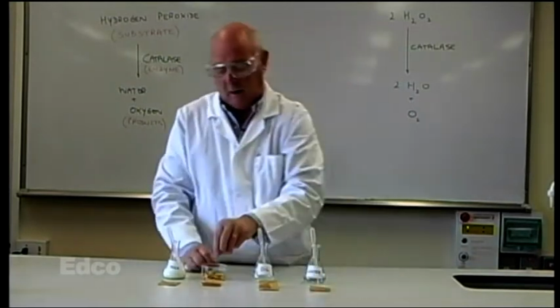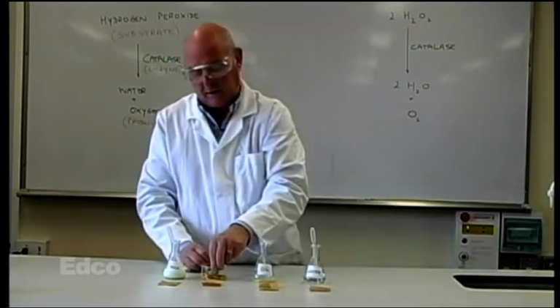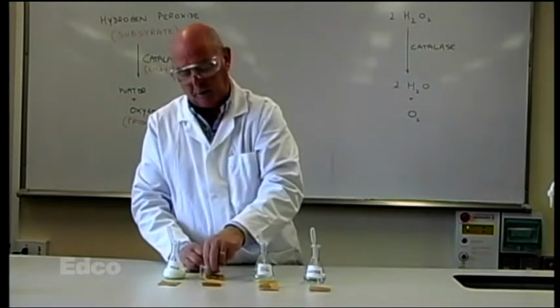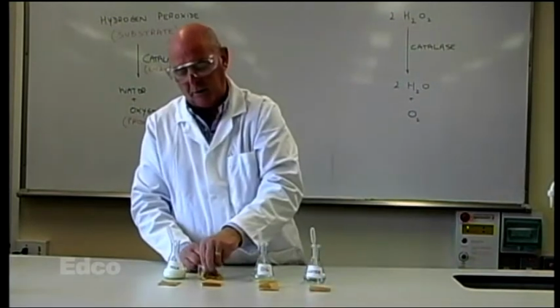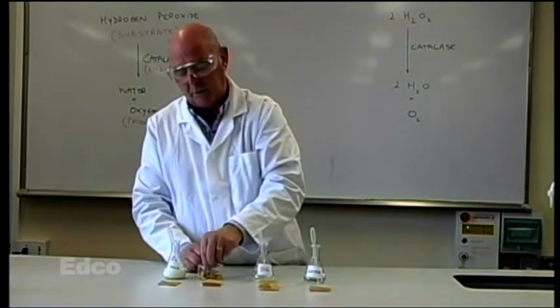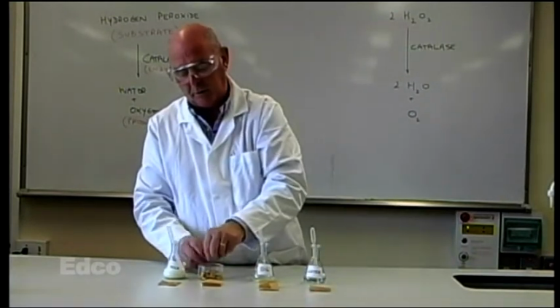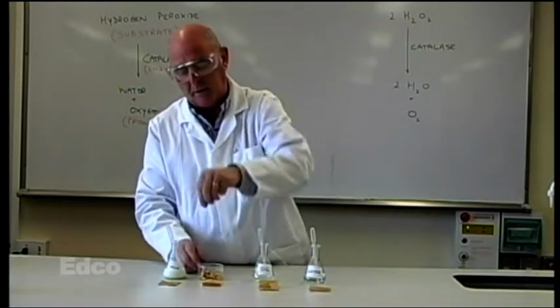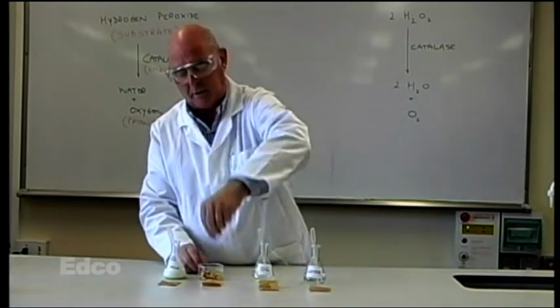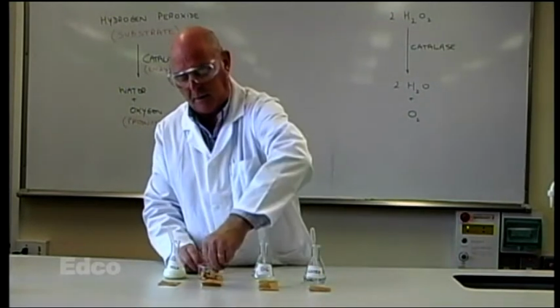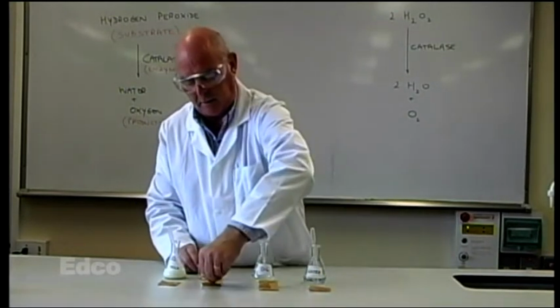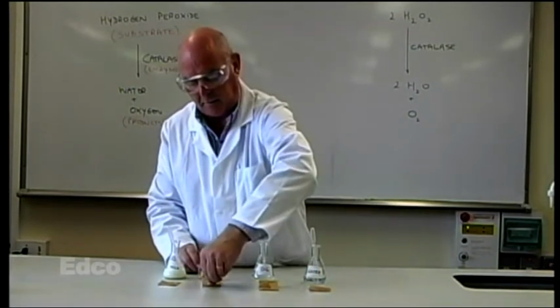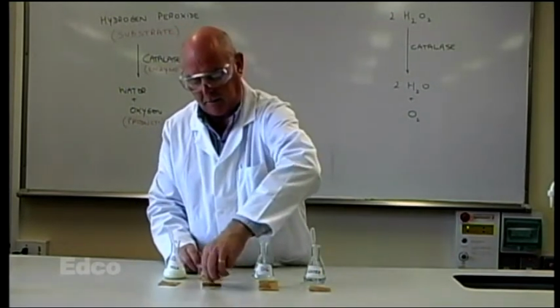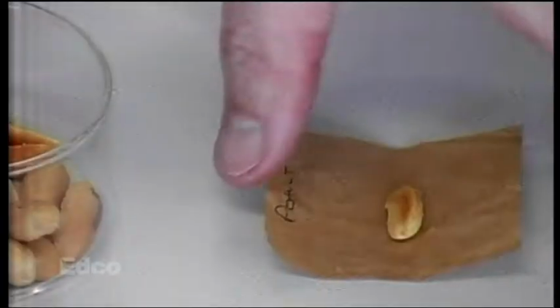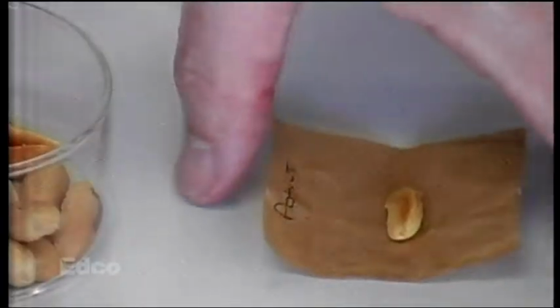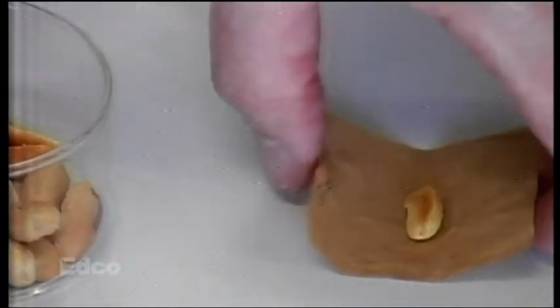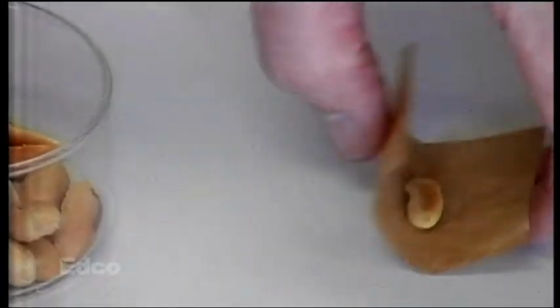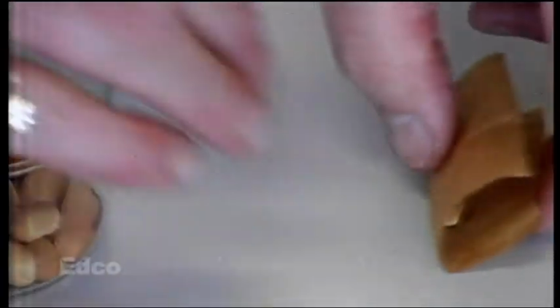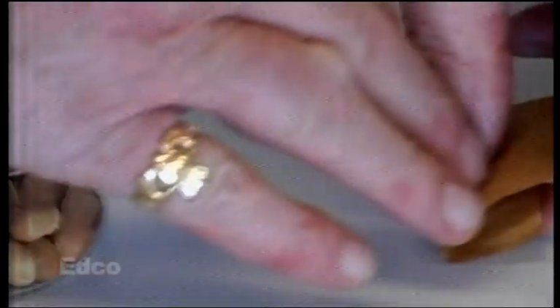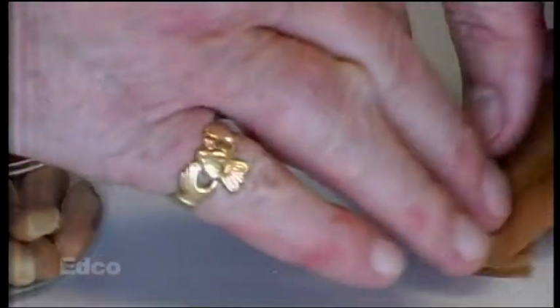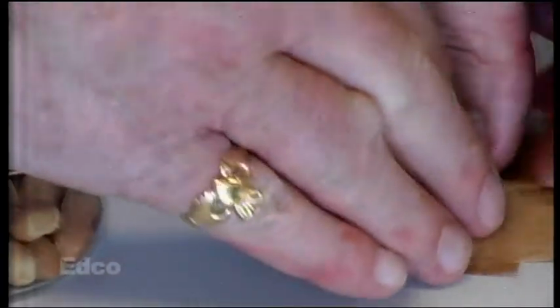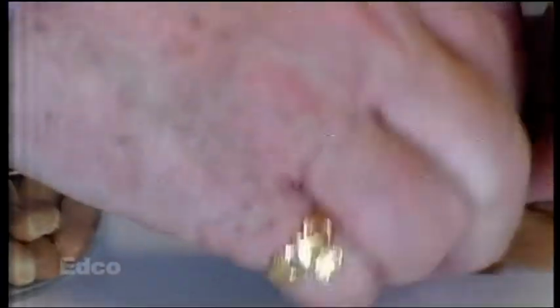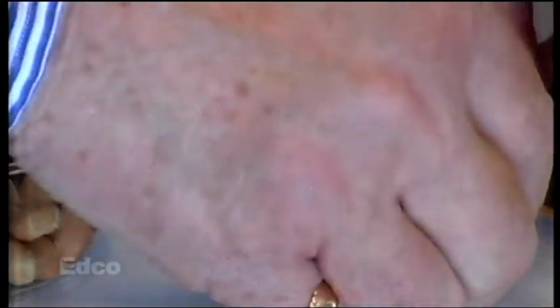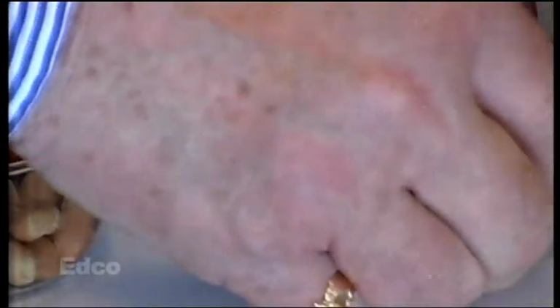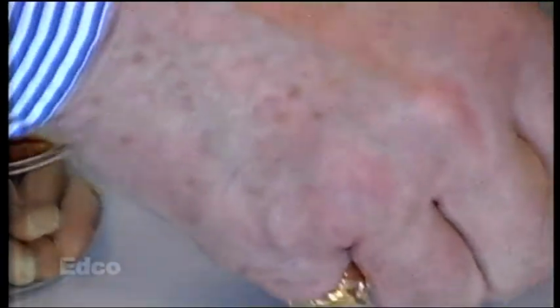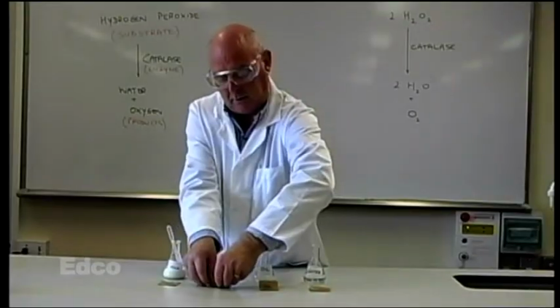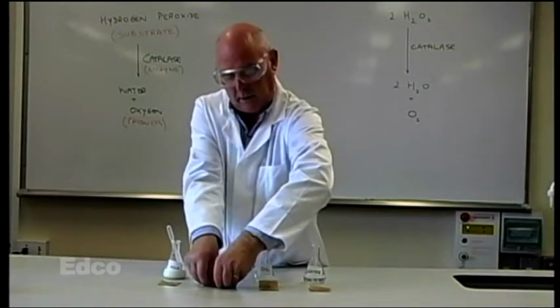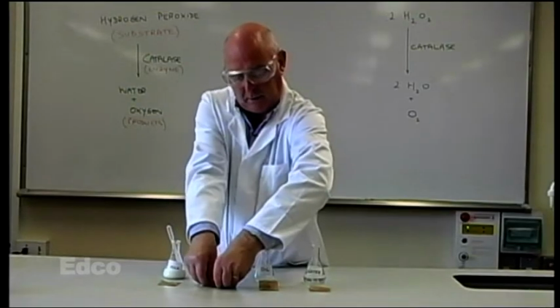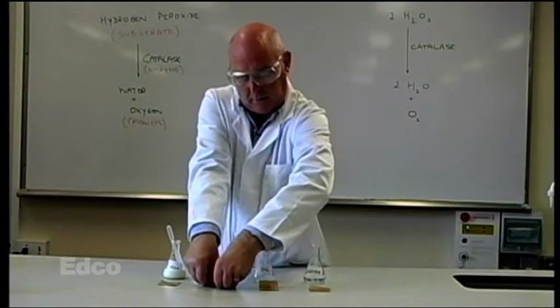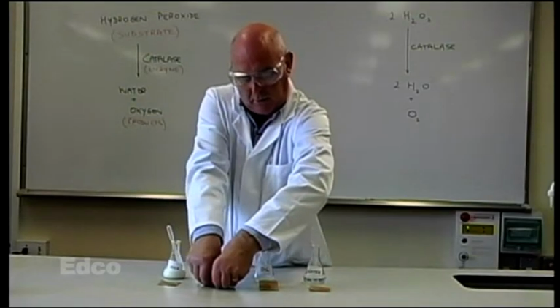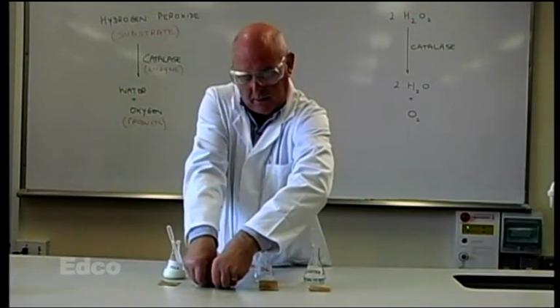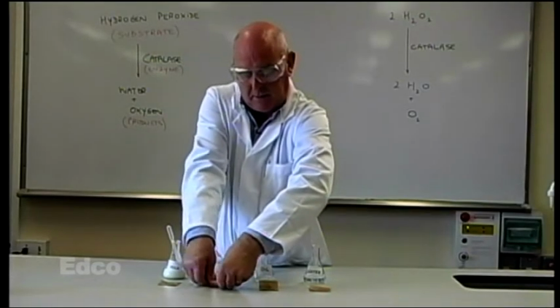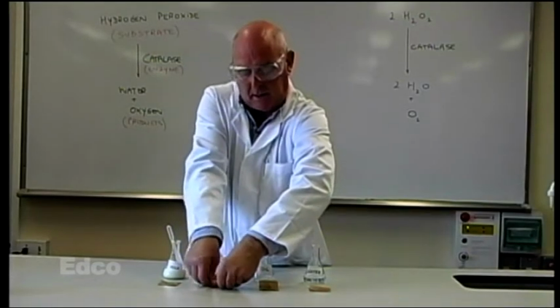The same with the peanut: we just put a peanut into the piece of paper and rub it and crush it, and try and get it to soak in as best we can.